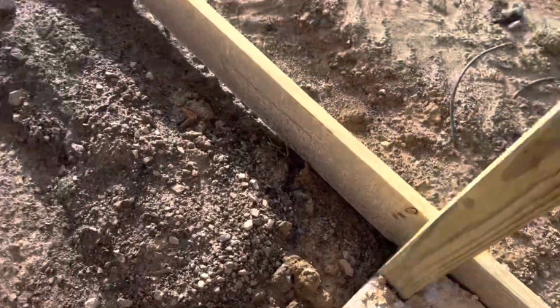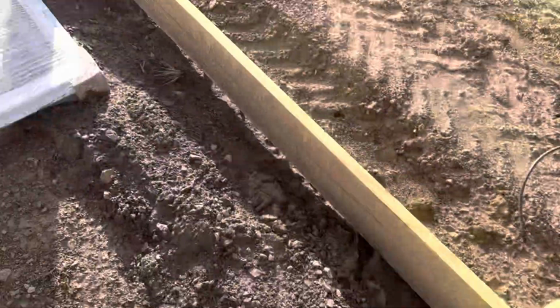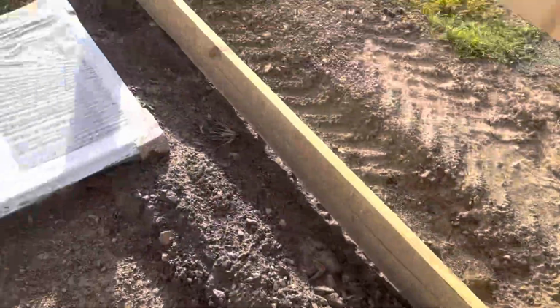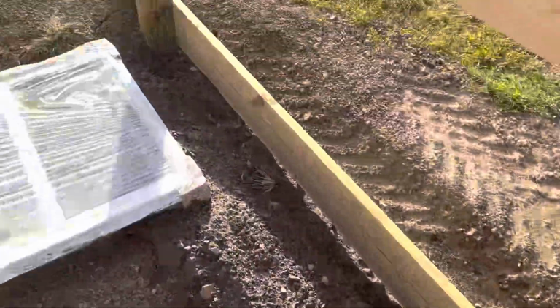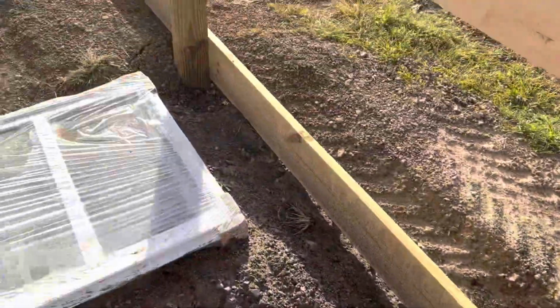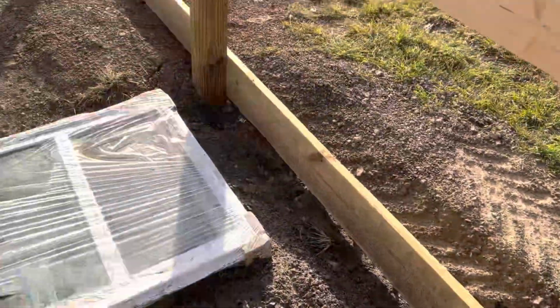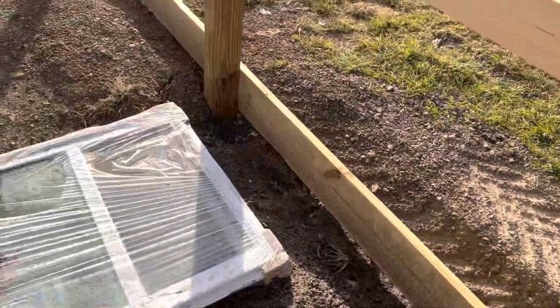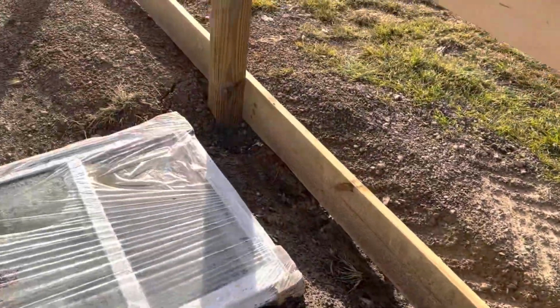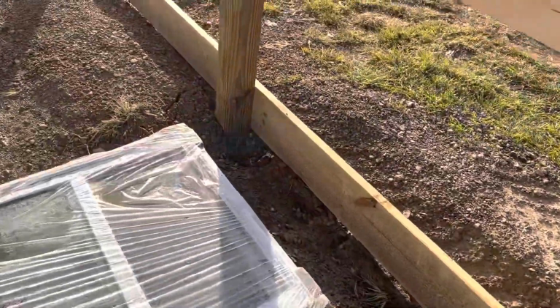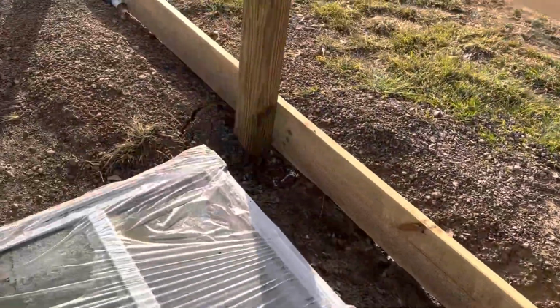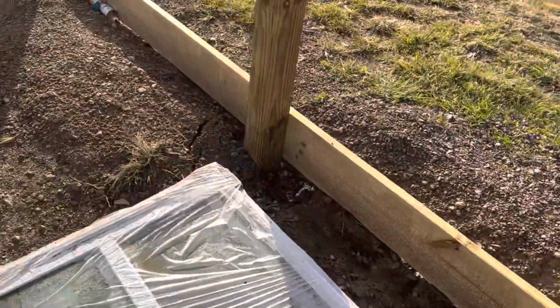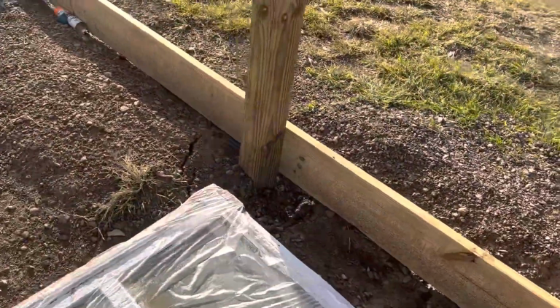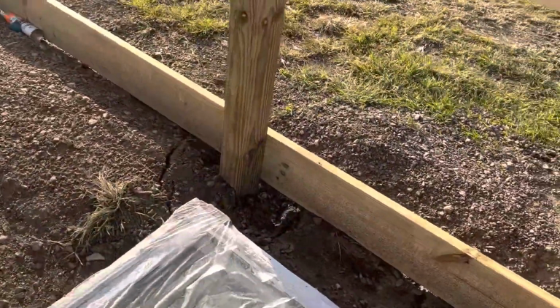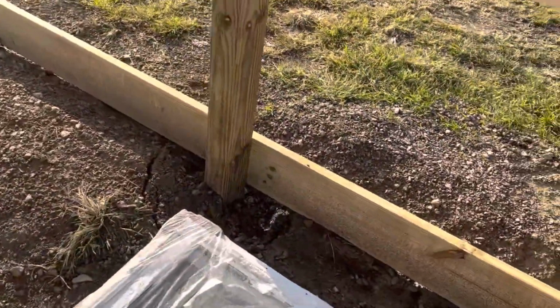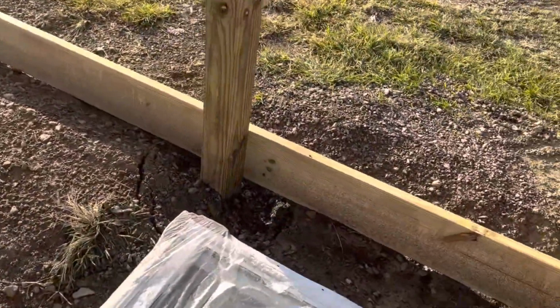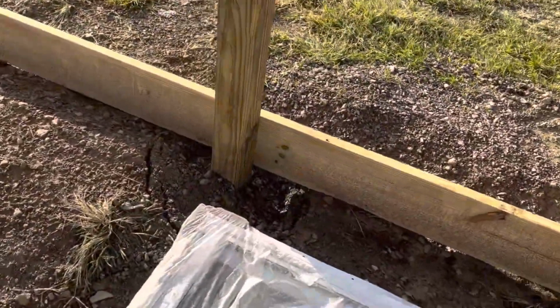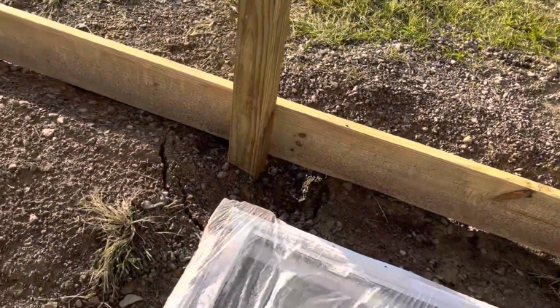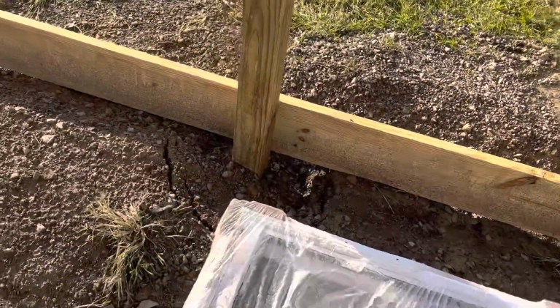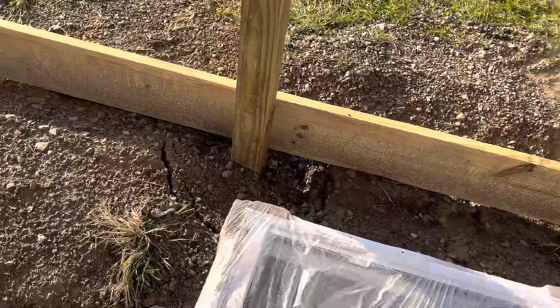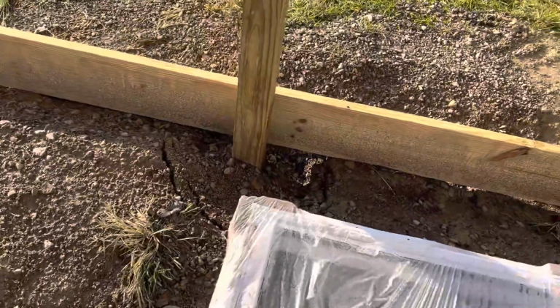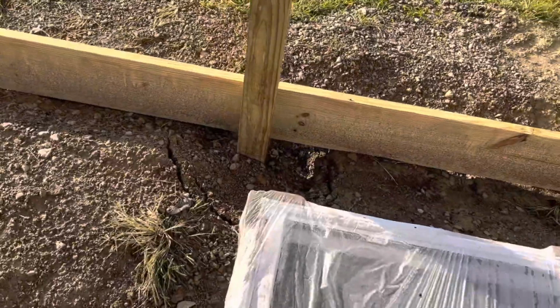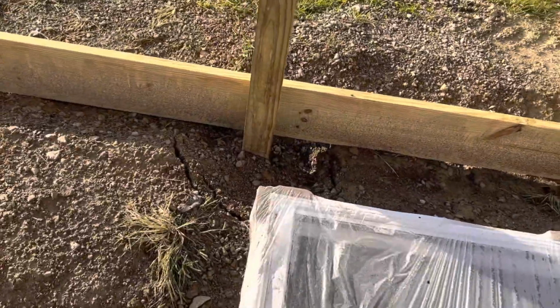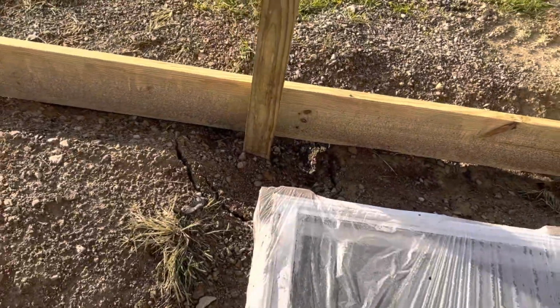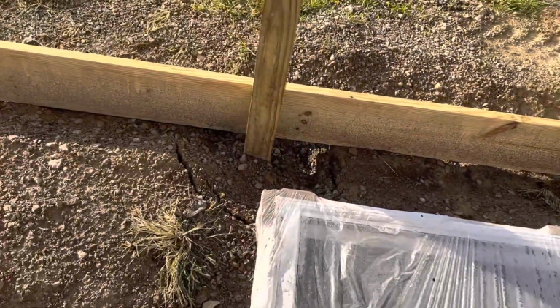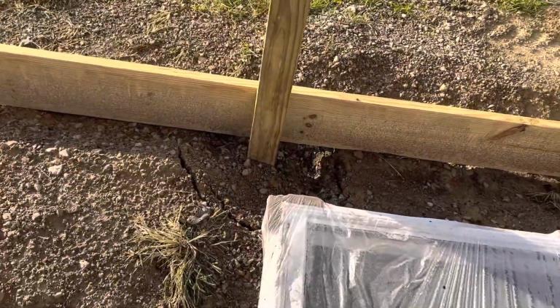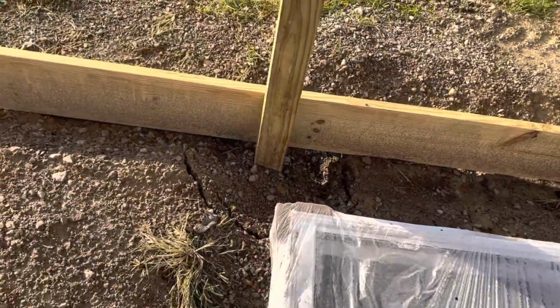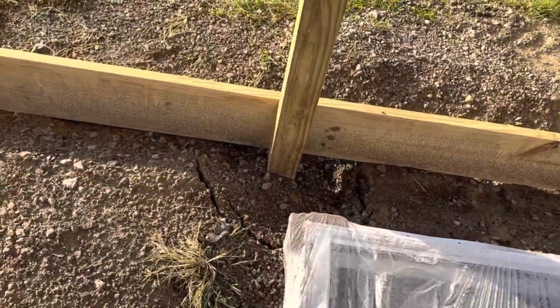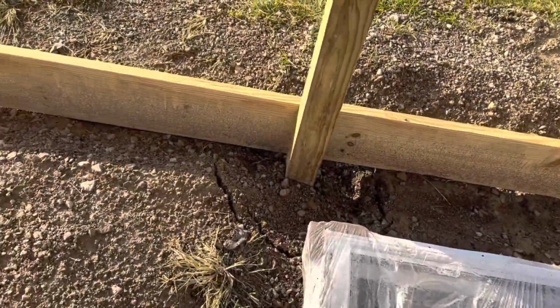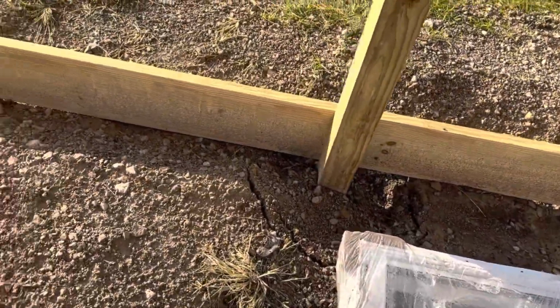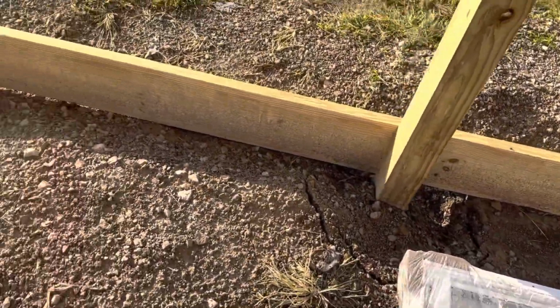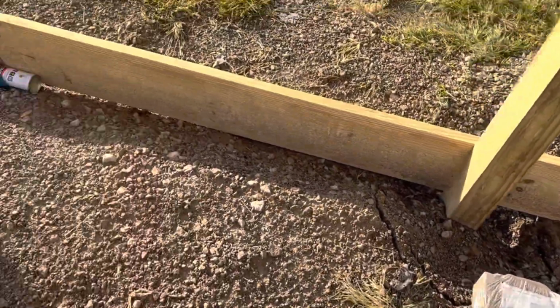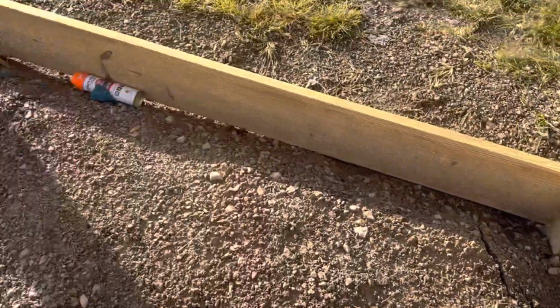Nice concrete pad, and then we extended the building here. Check that out — four by six again. State of Ohio, so we went and dug down 54 inches.